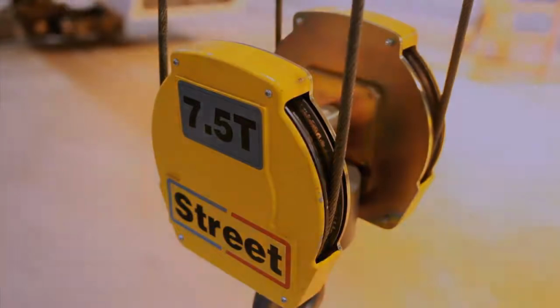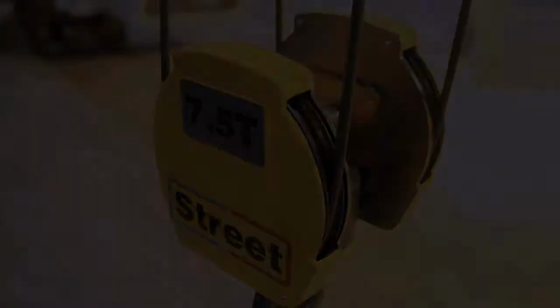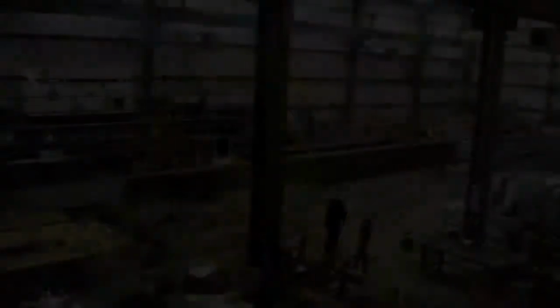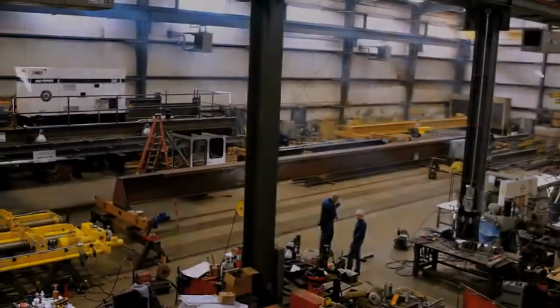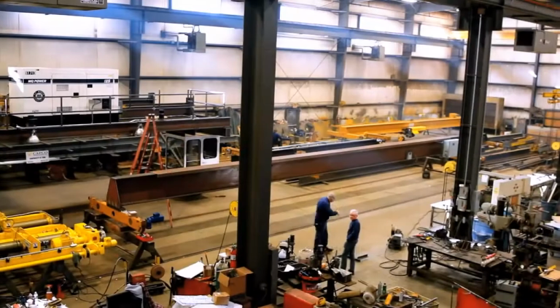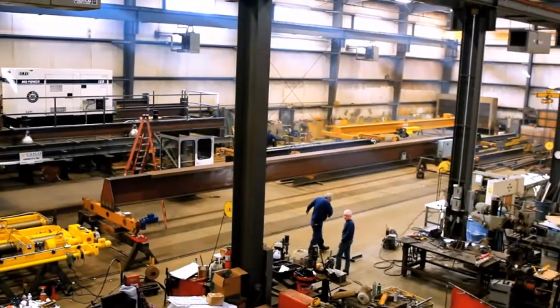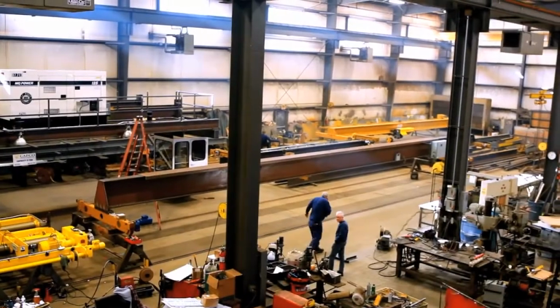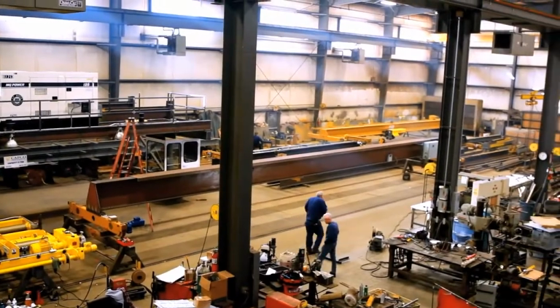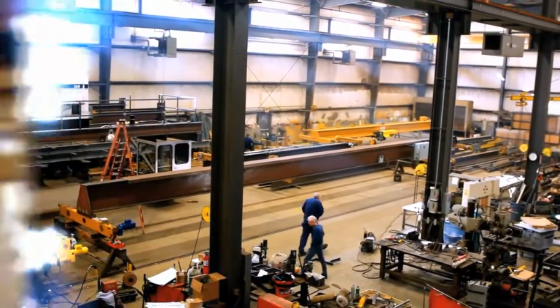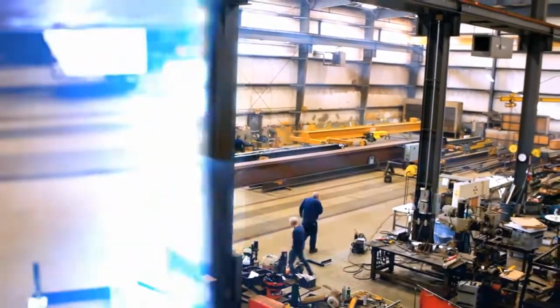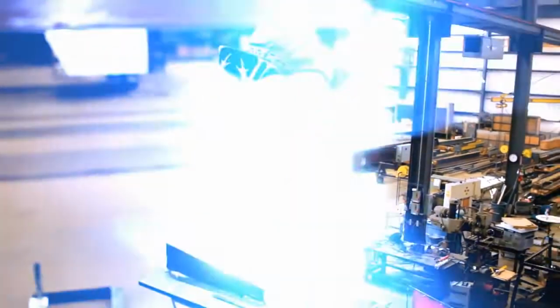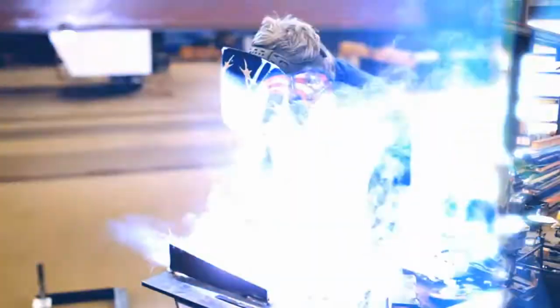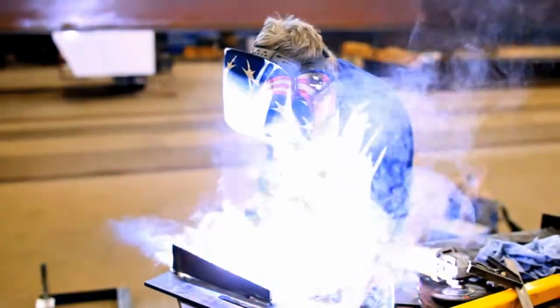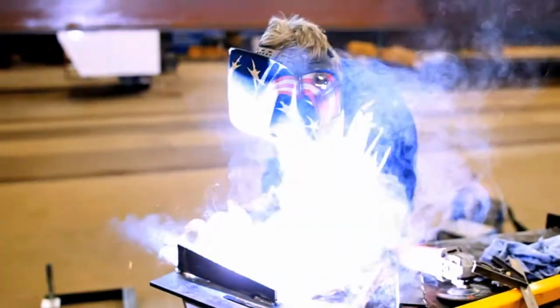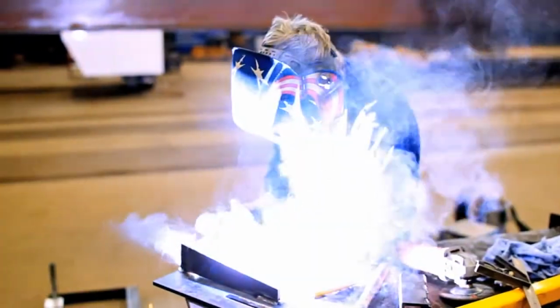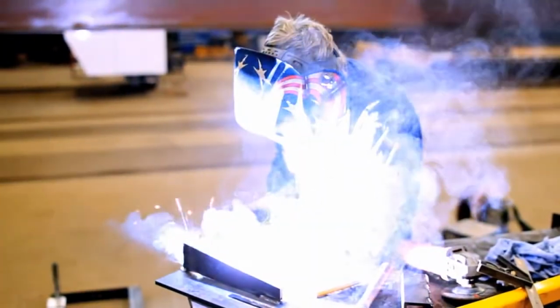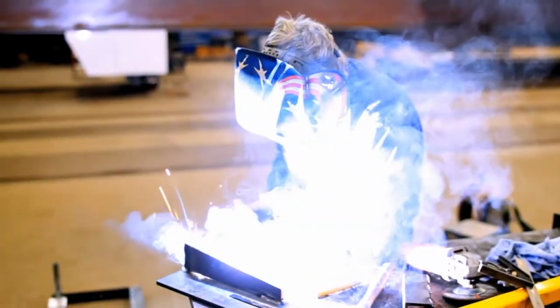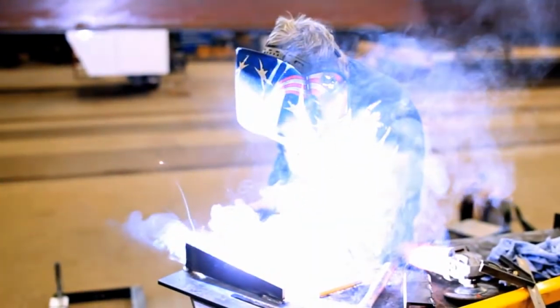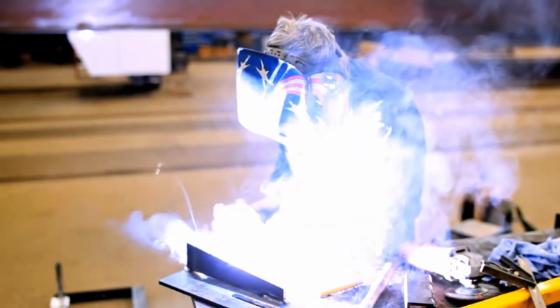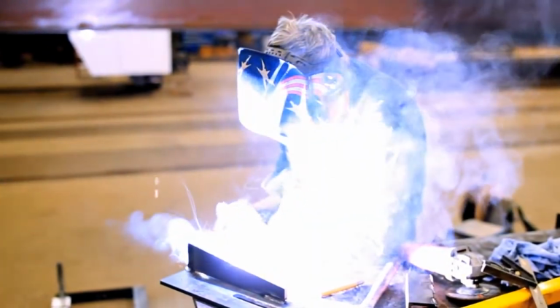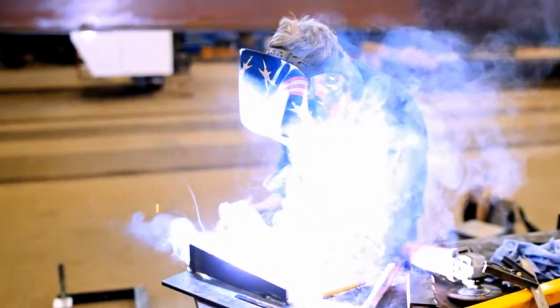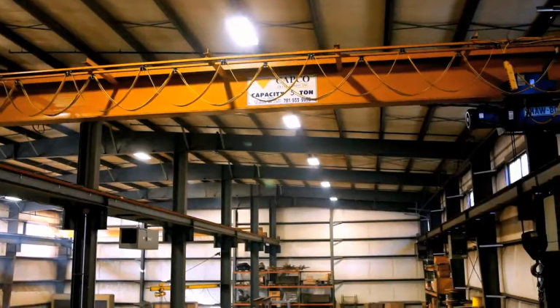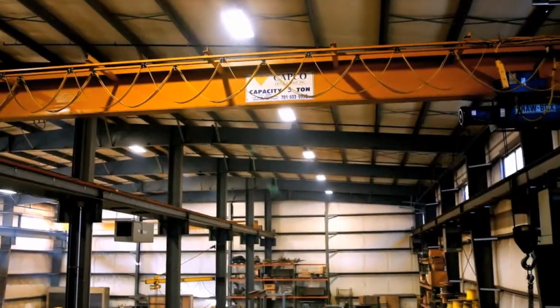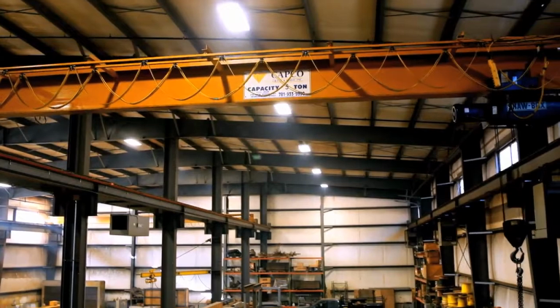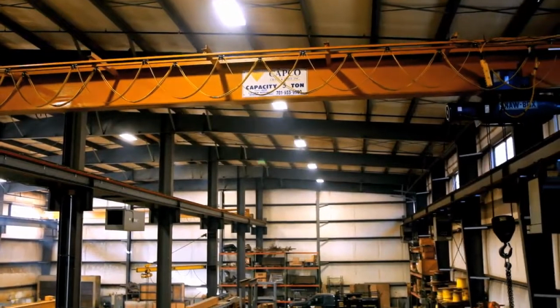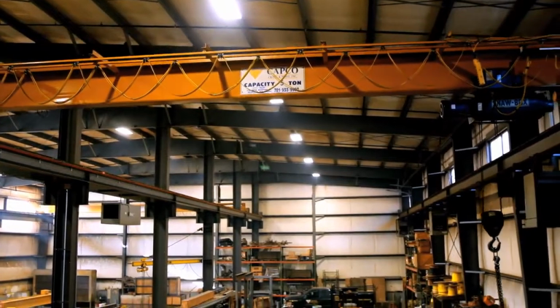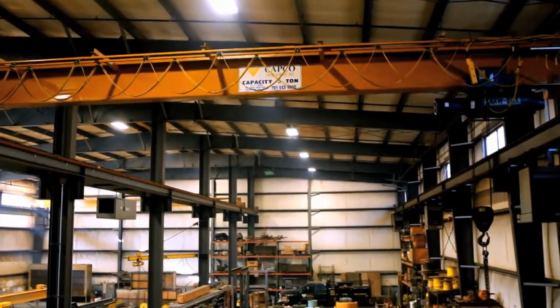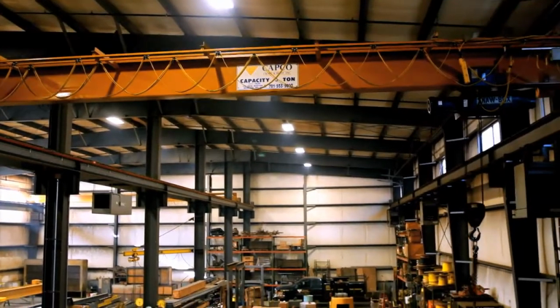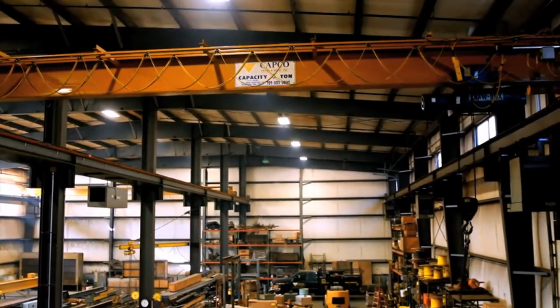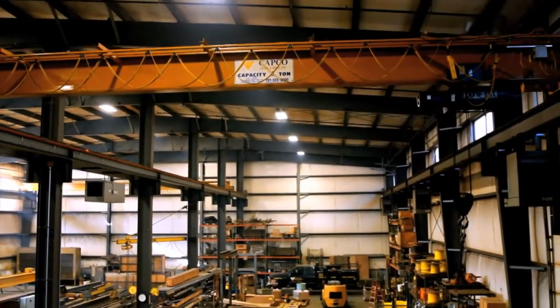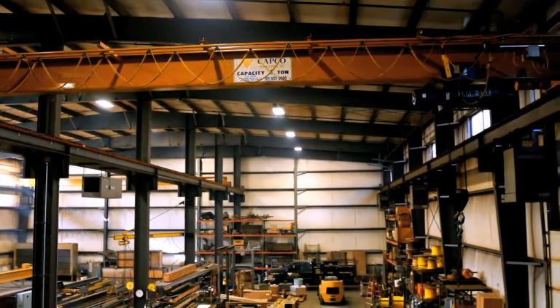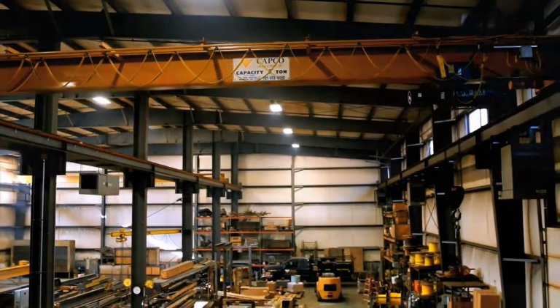Call Capco Crane & Hoist, your national and international specialists for indoor overhead bridge cranes and hoists.